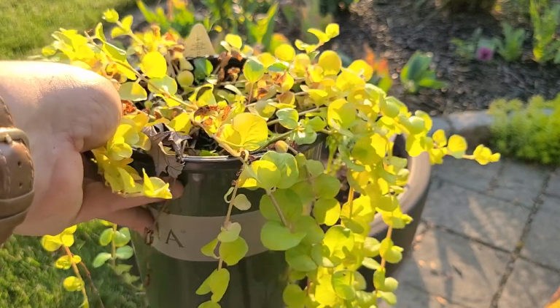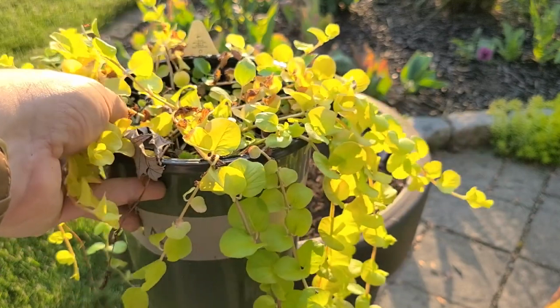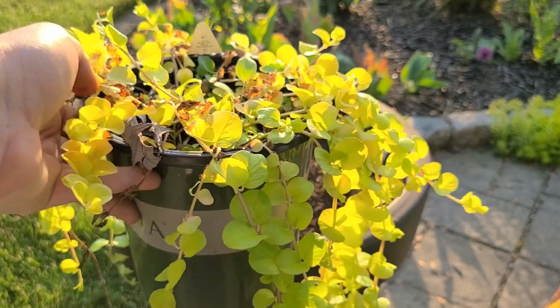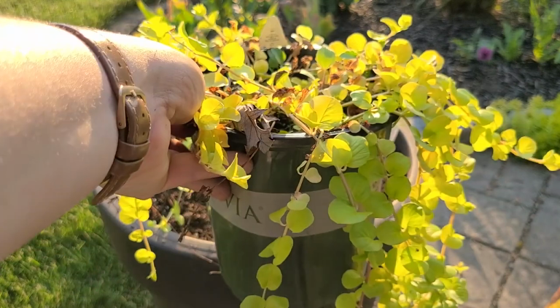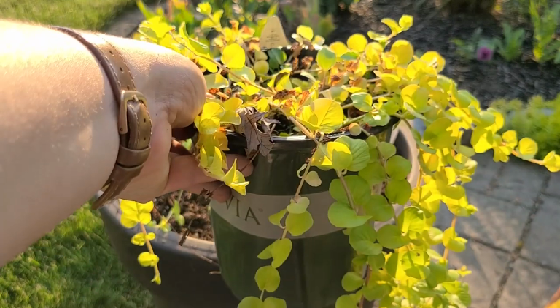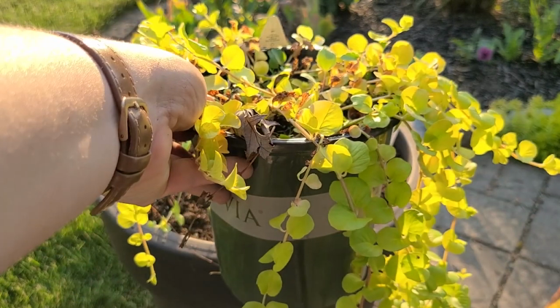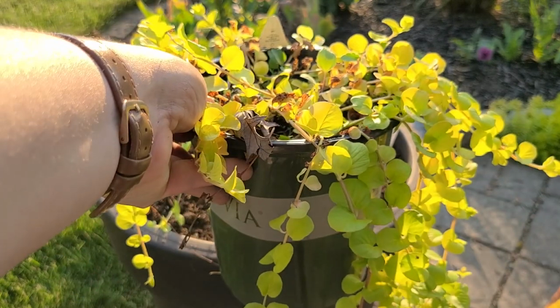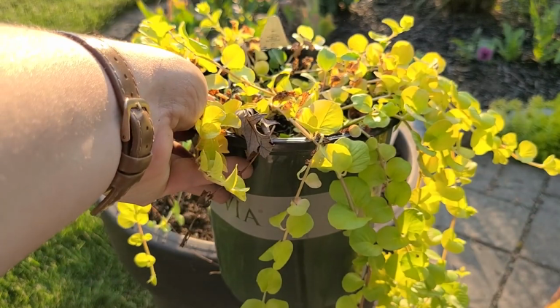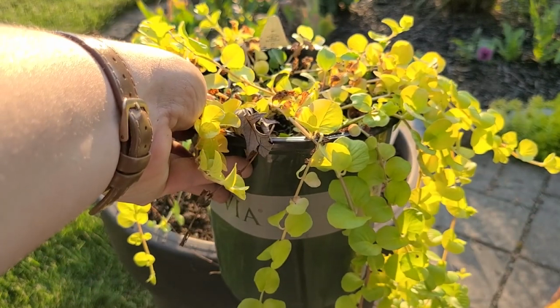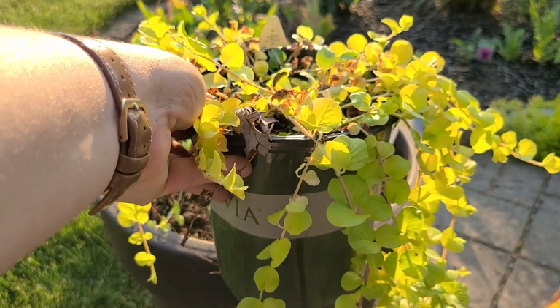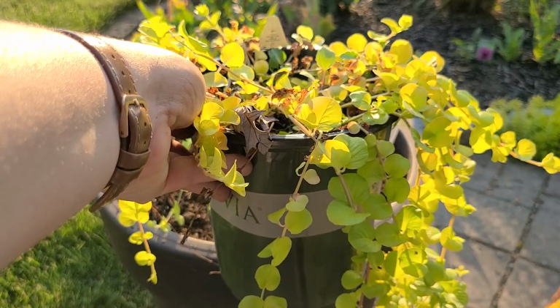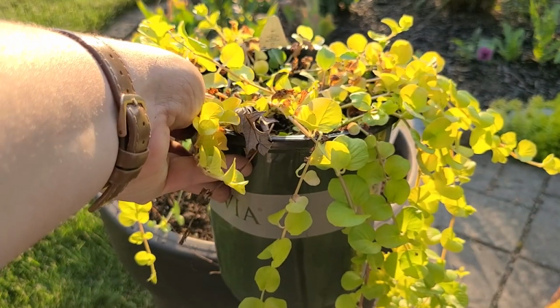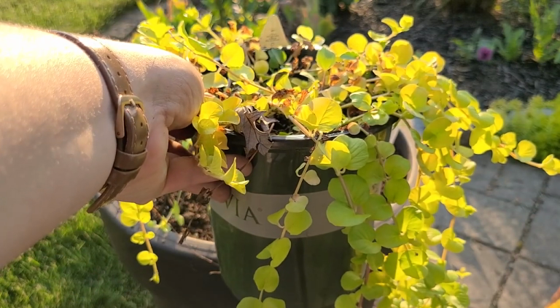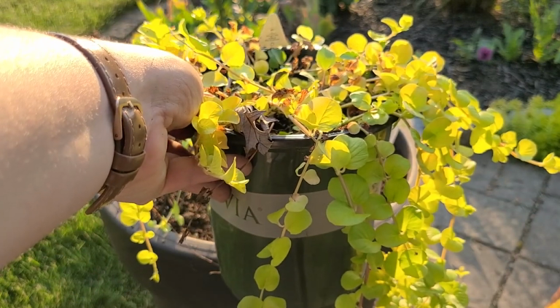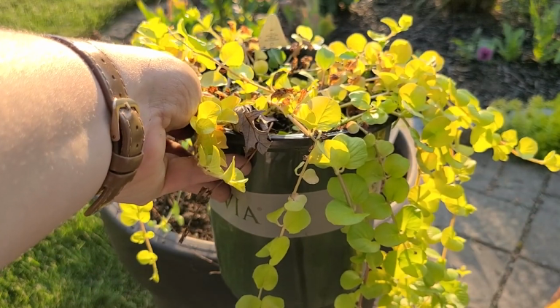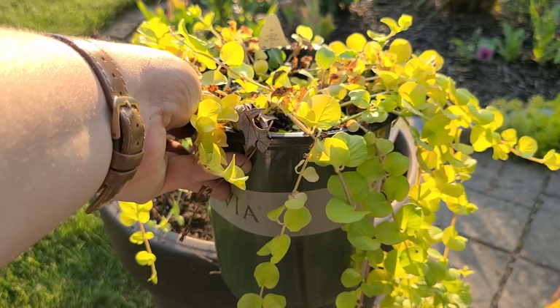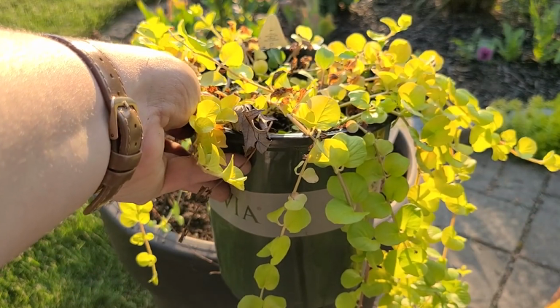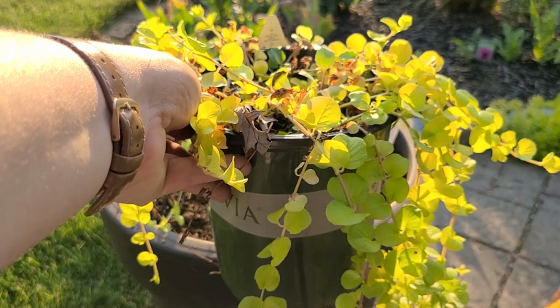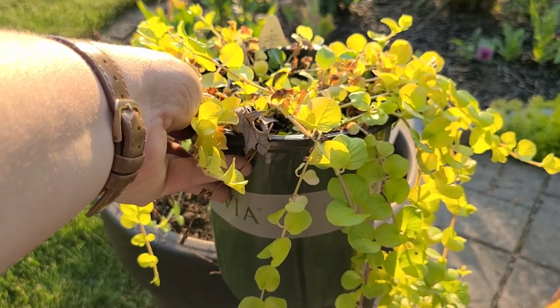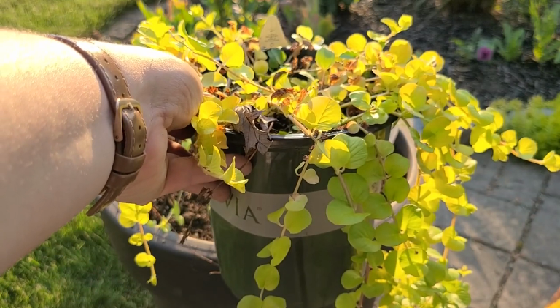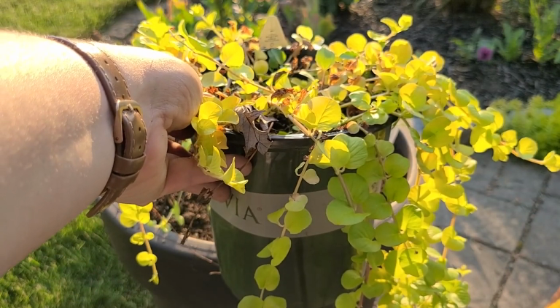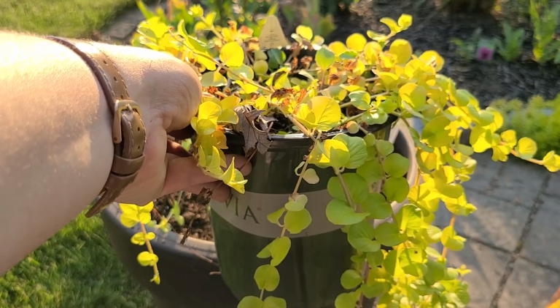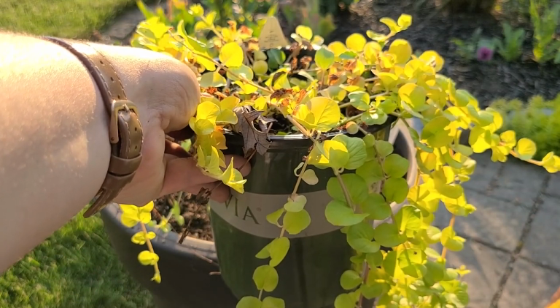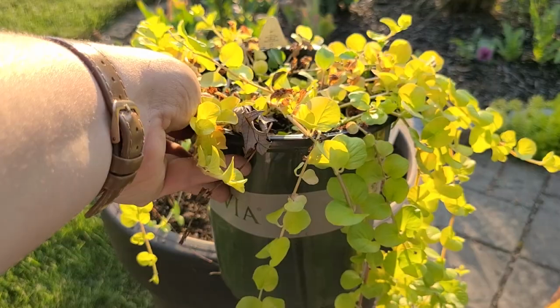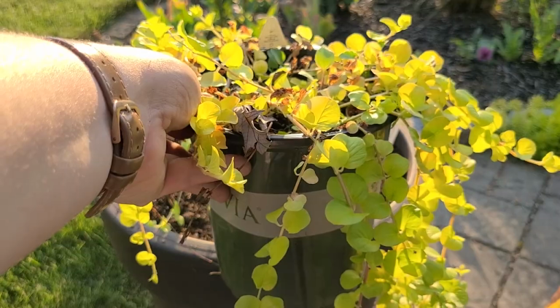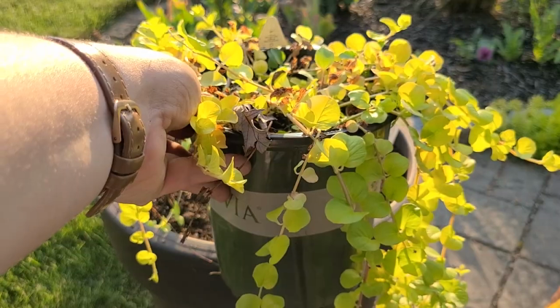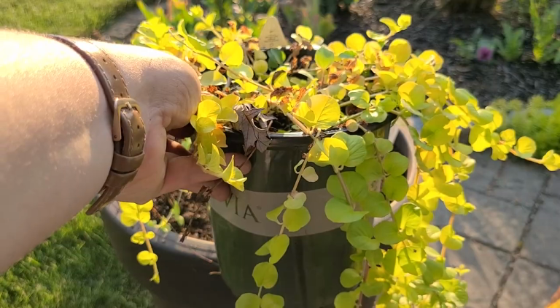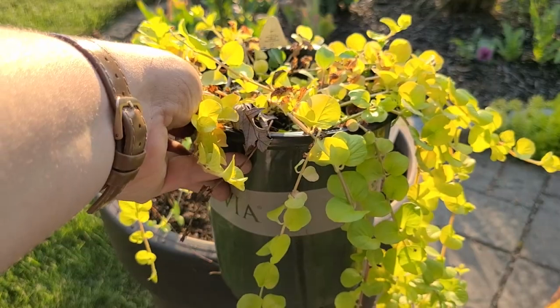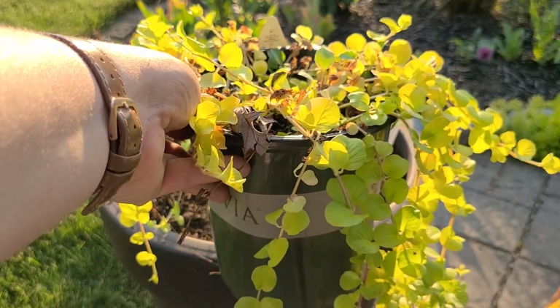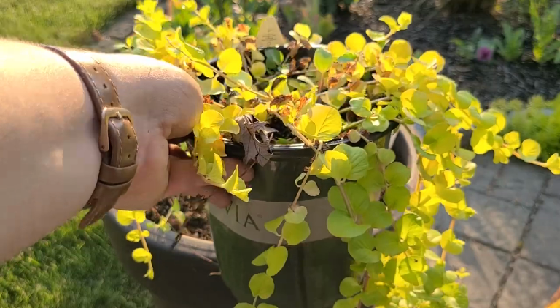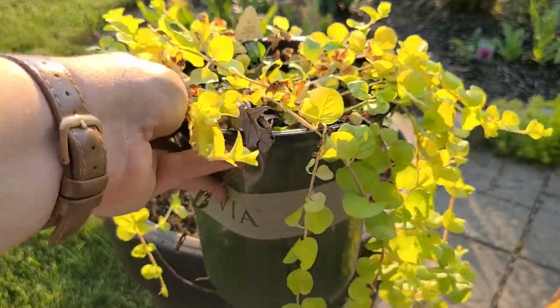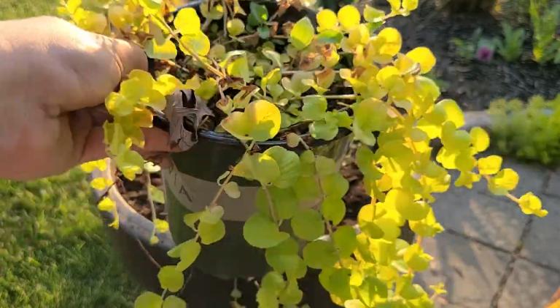I'm going to split it among these two taller planters and have it draping down the front.